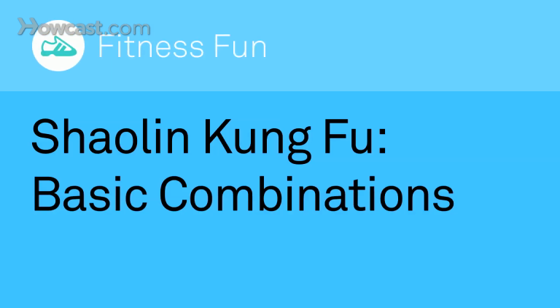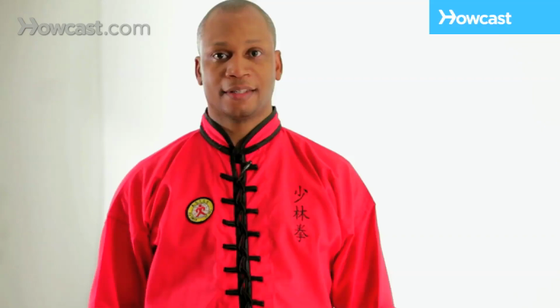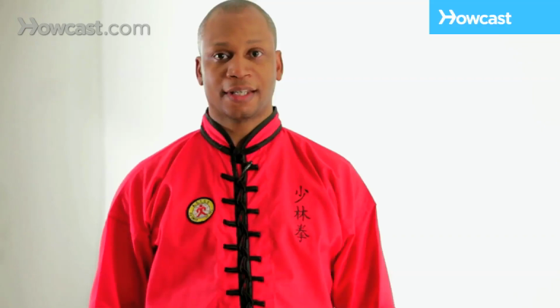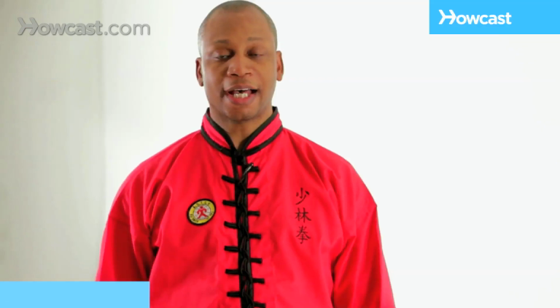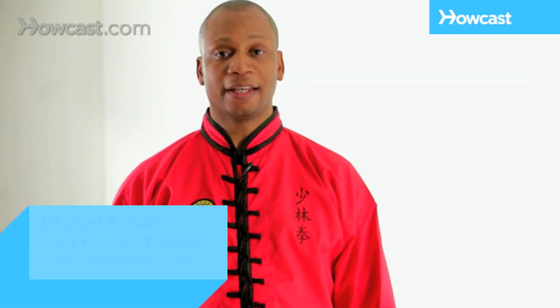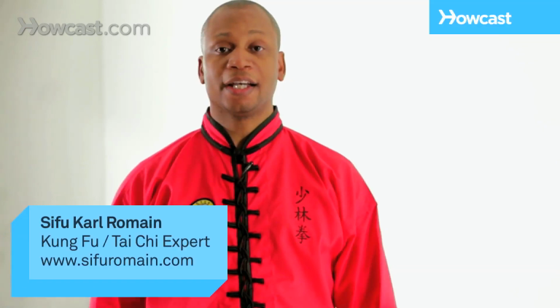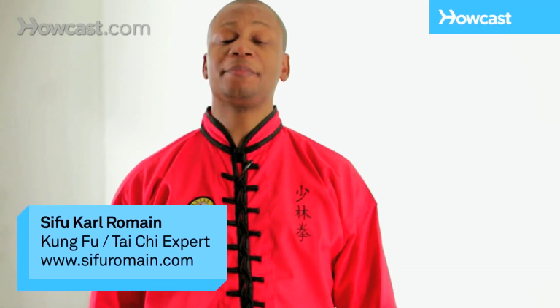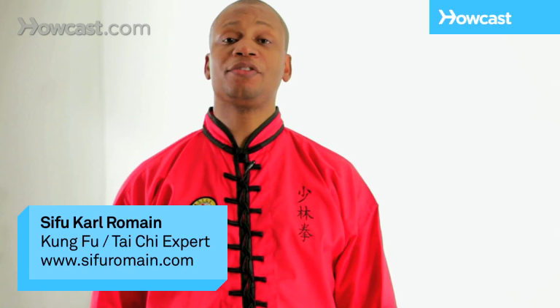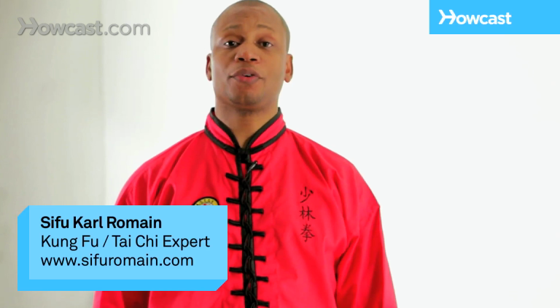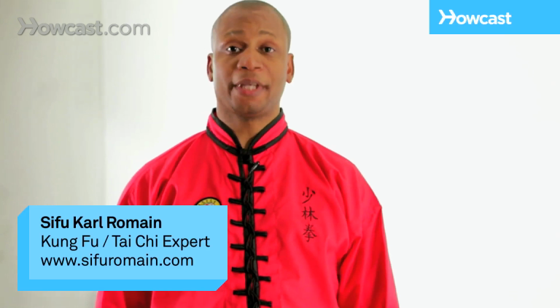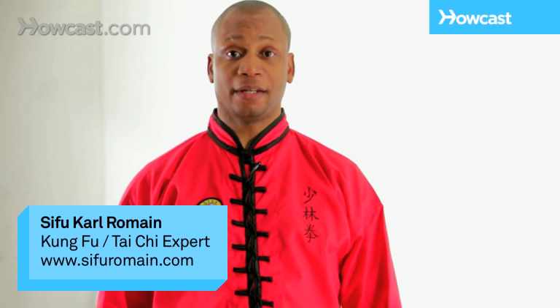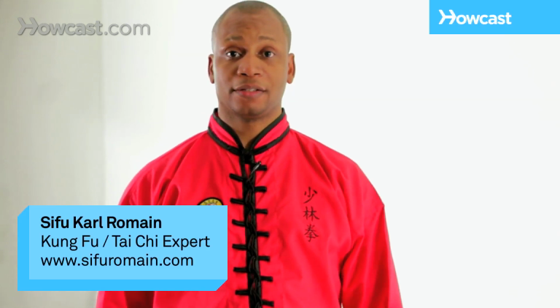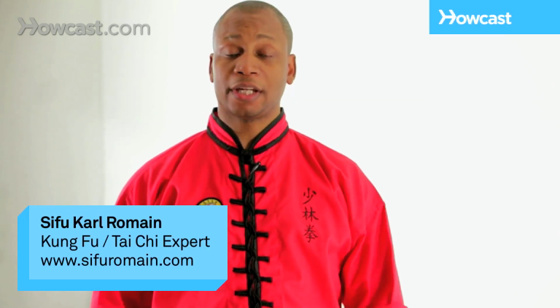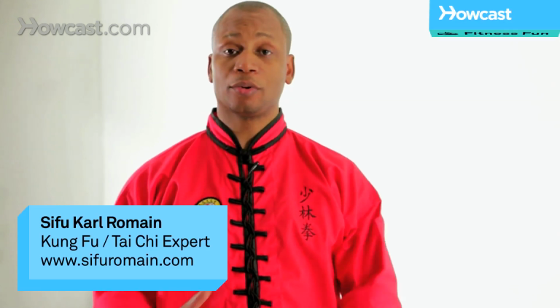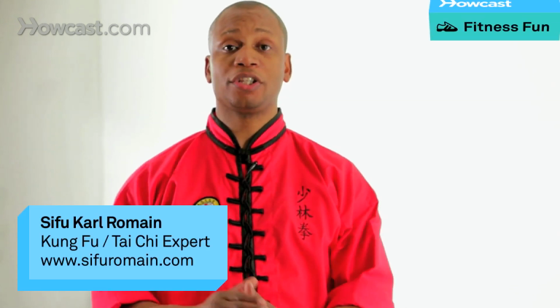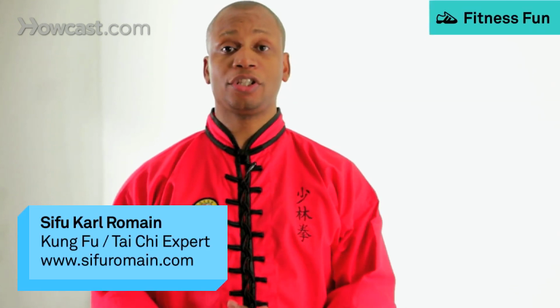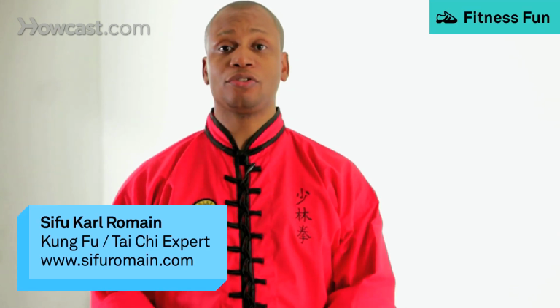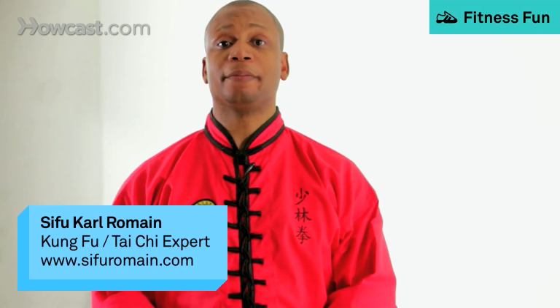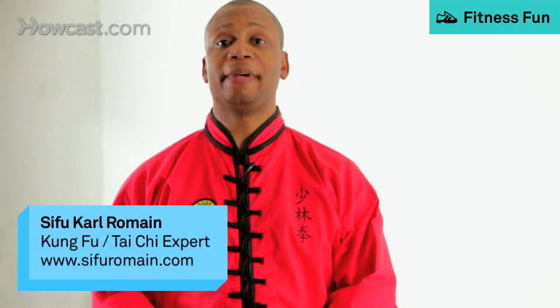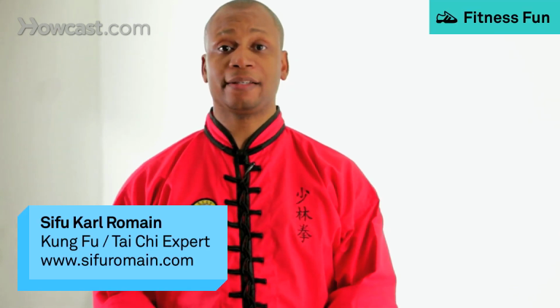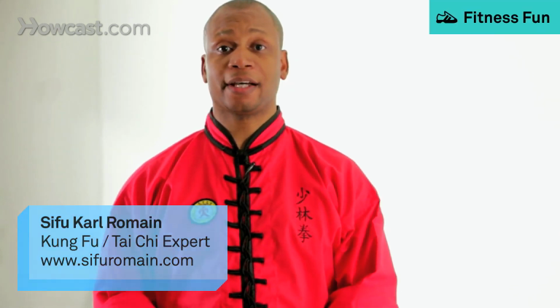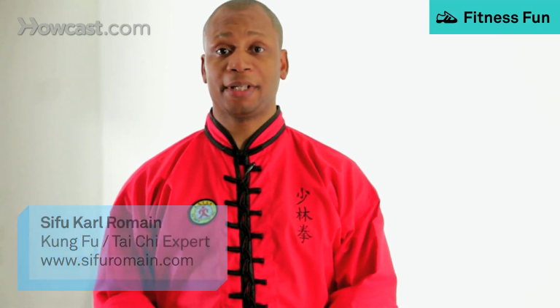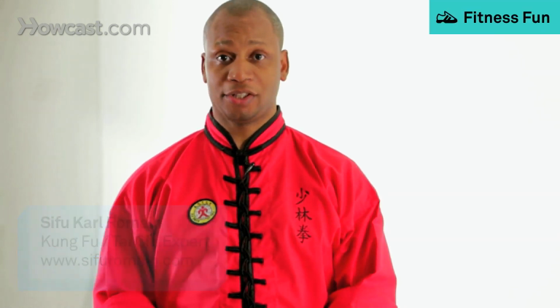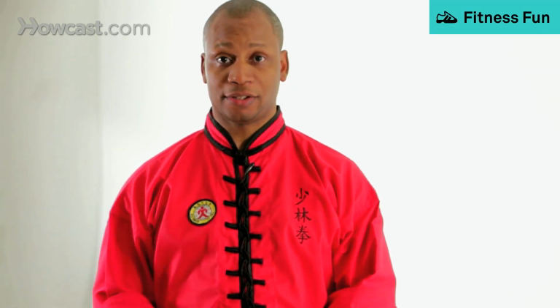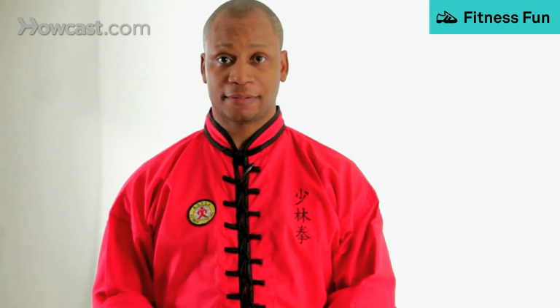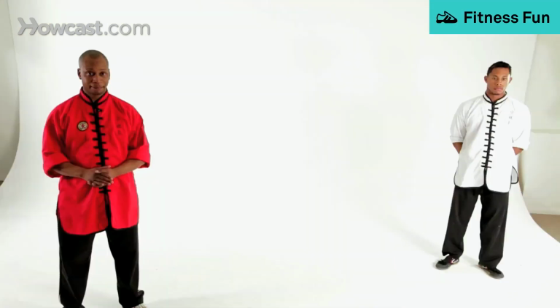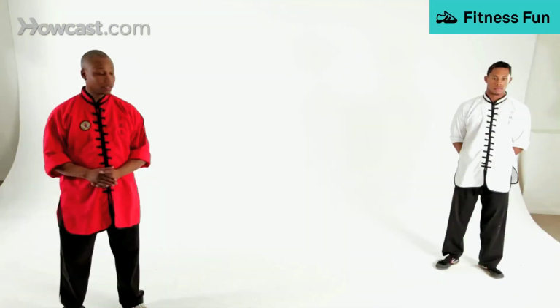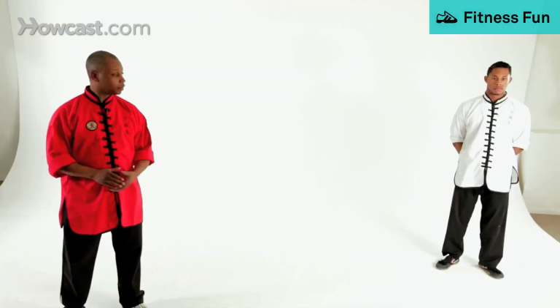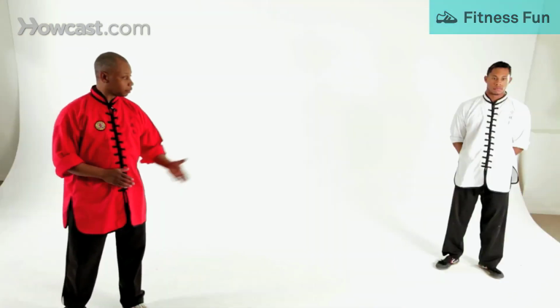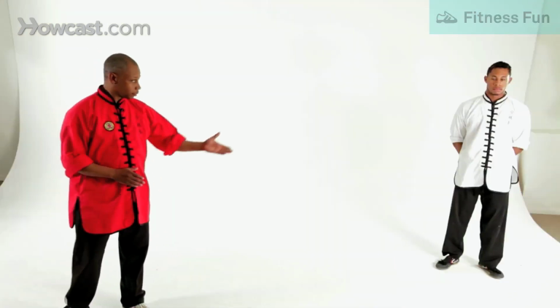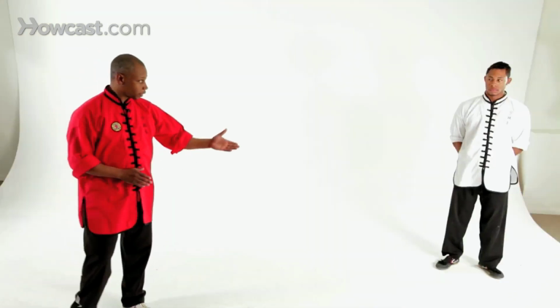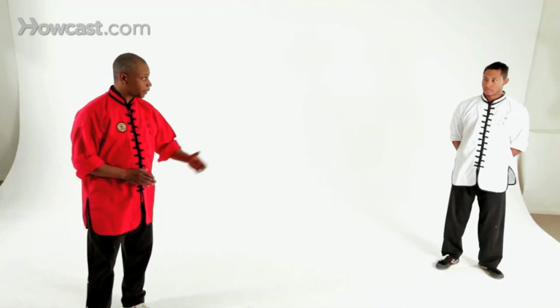Hi, I'm C from Romaine. Today we're going to teach you some basic combinations. Let's begin.